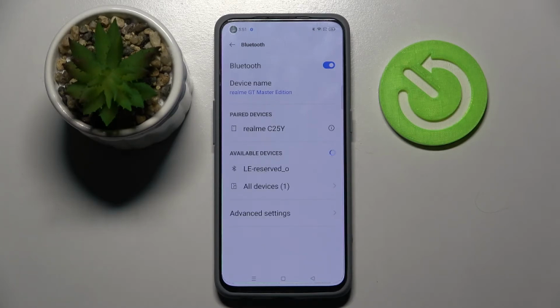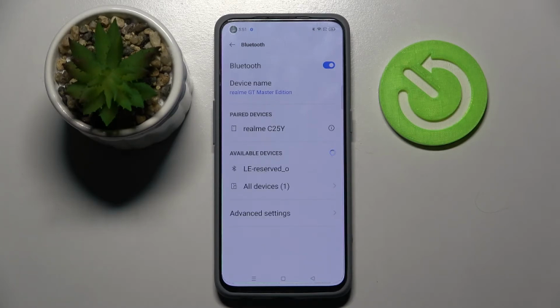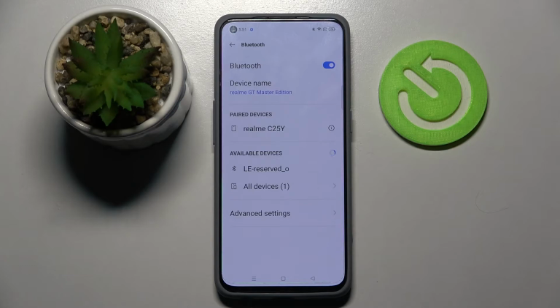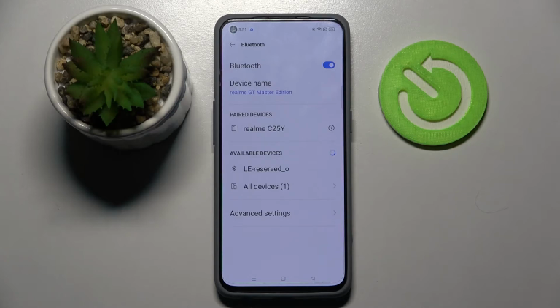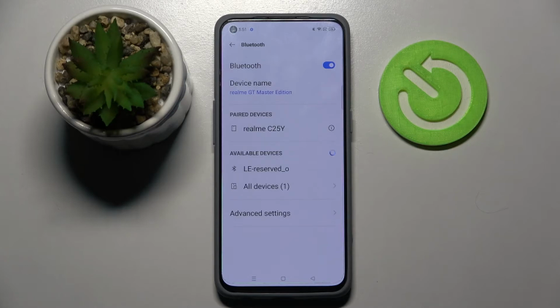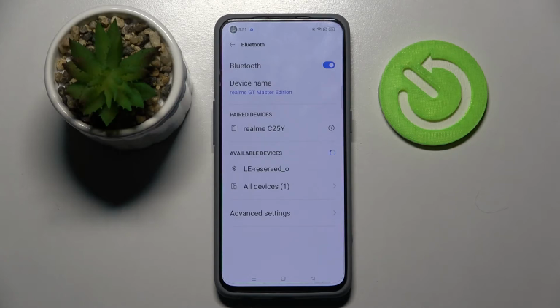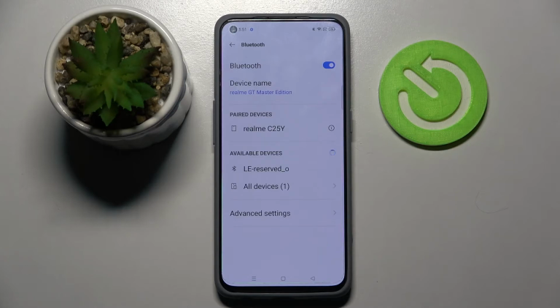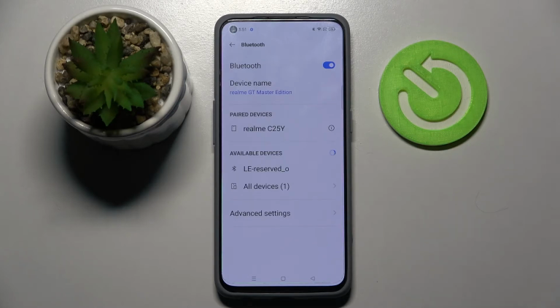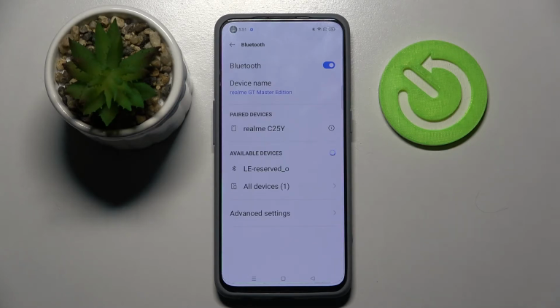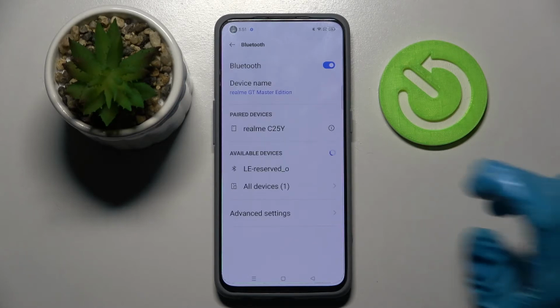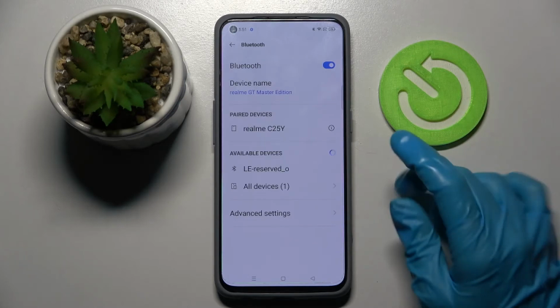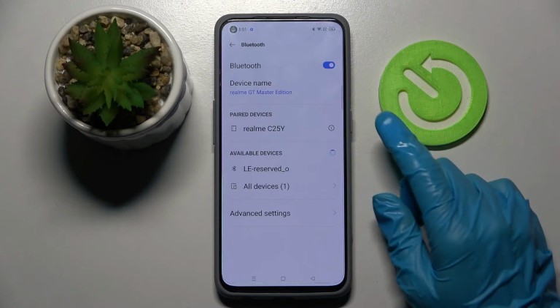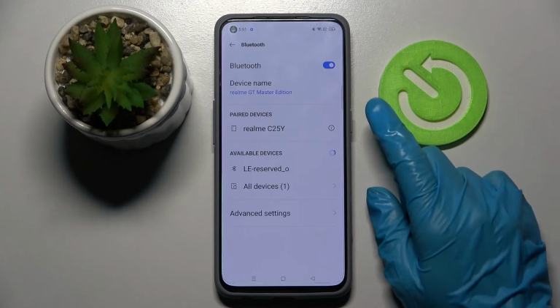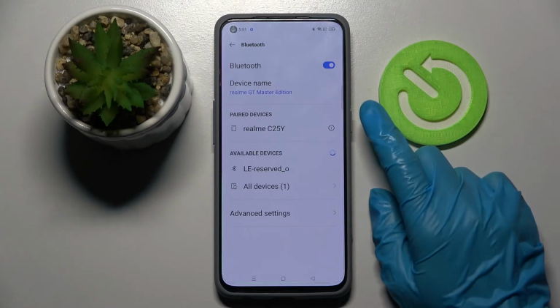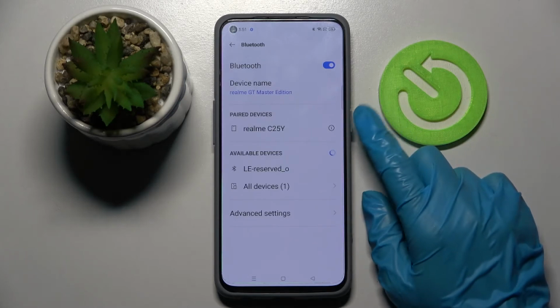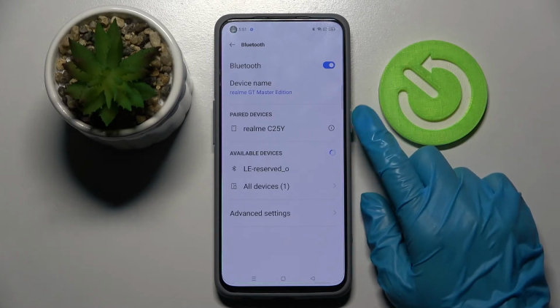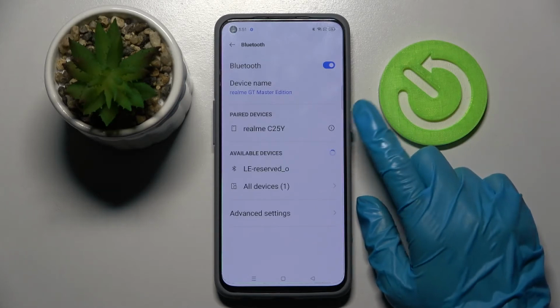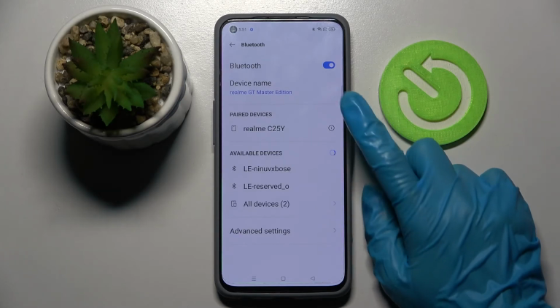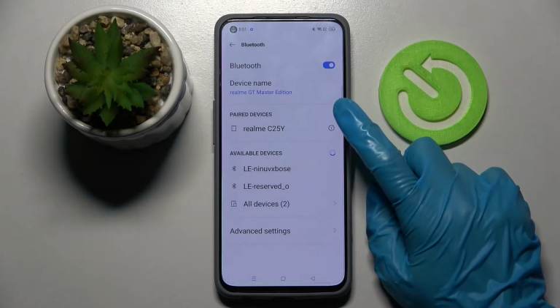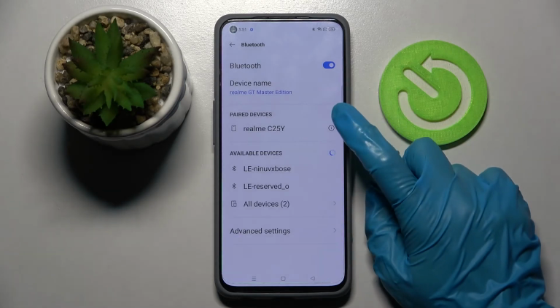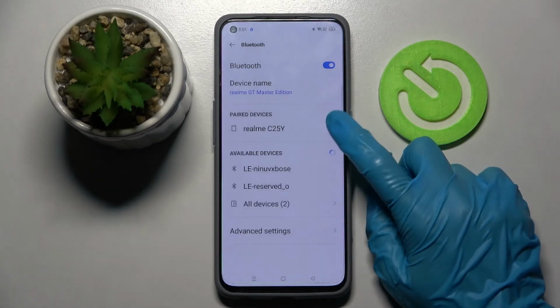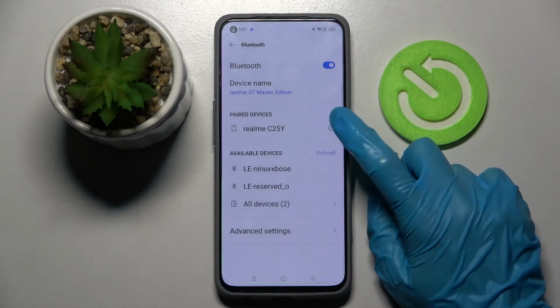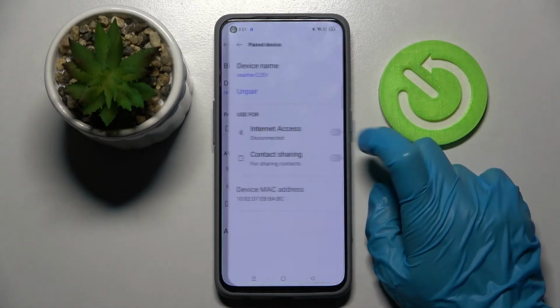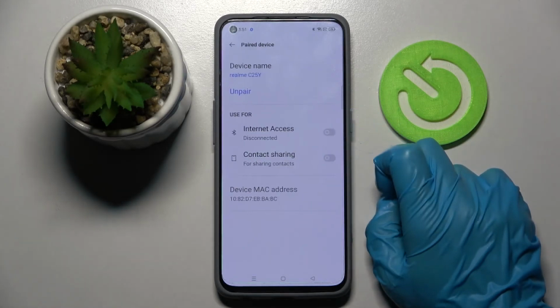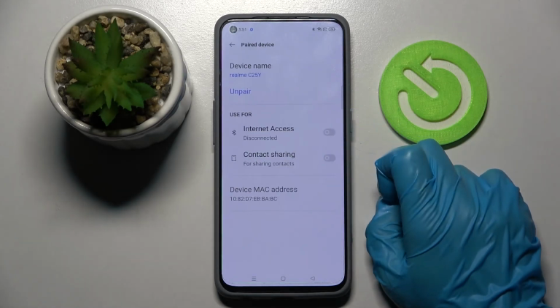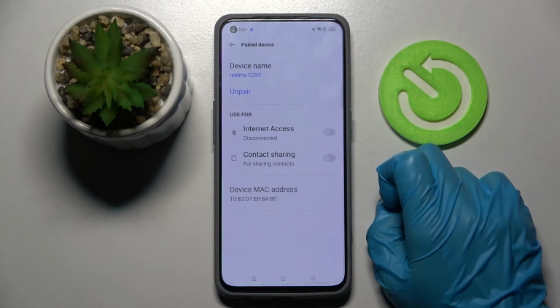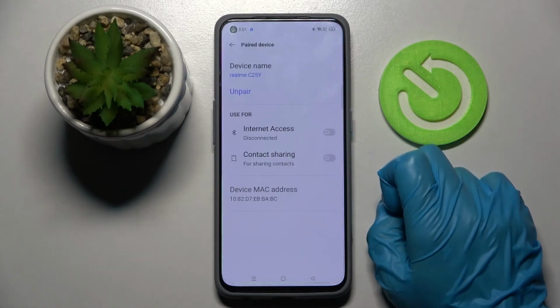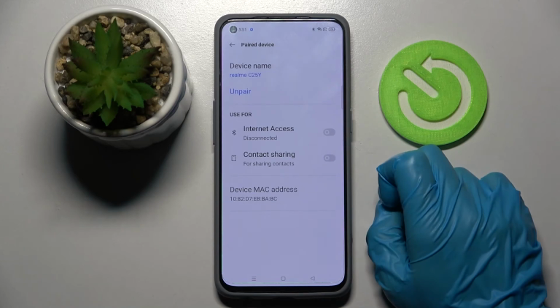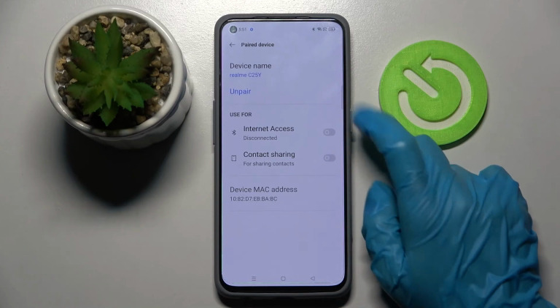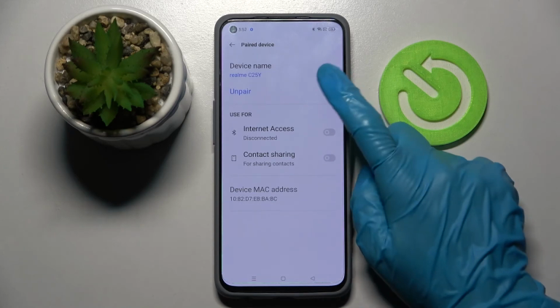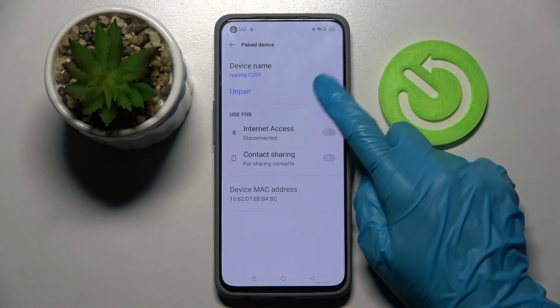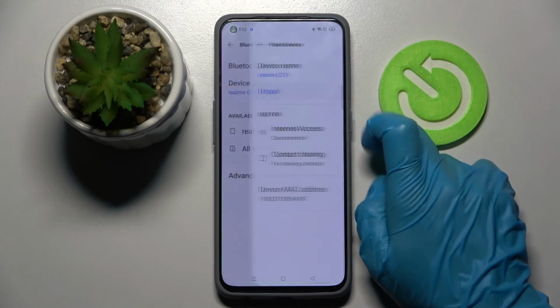If you wish to disconnect them you can do that by clicking on this little icon next to the device and selecting pair.